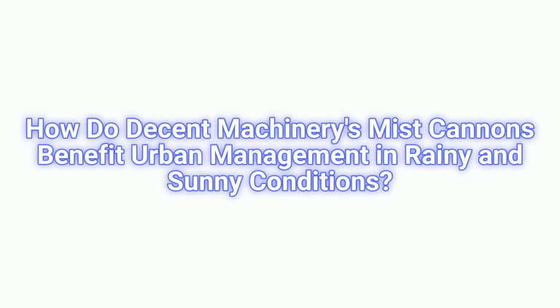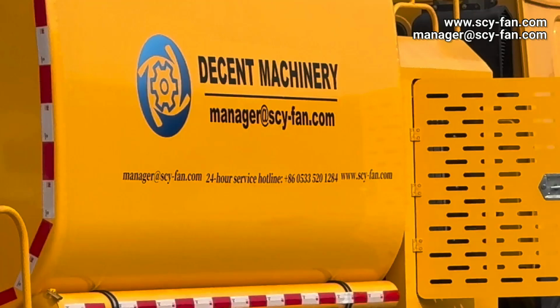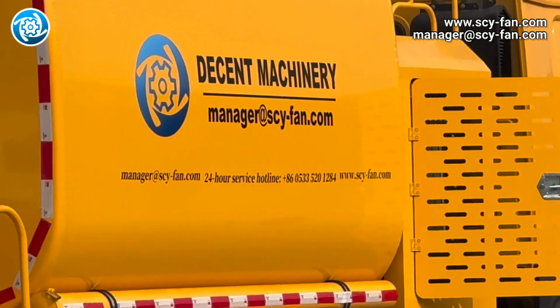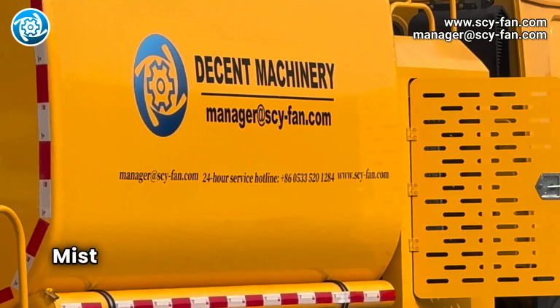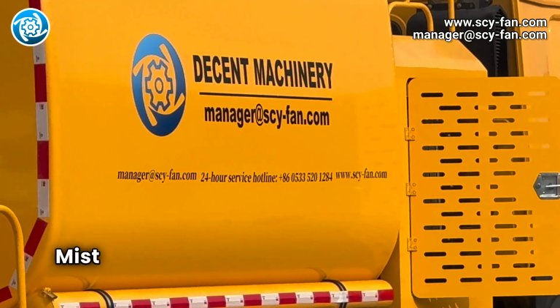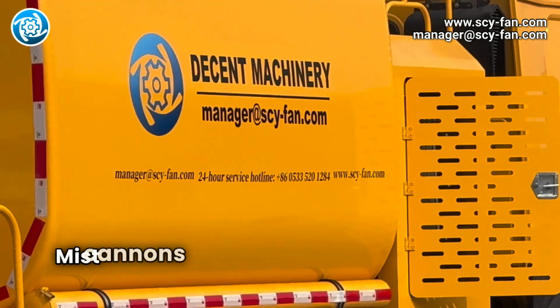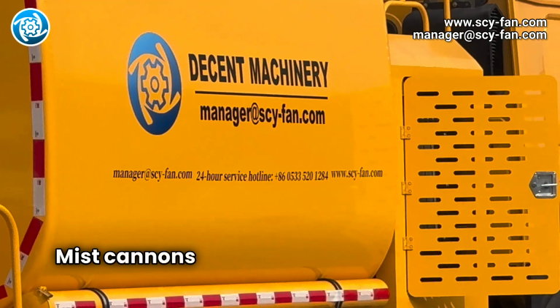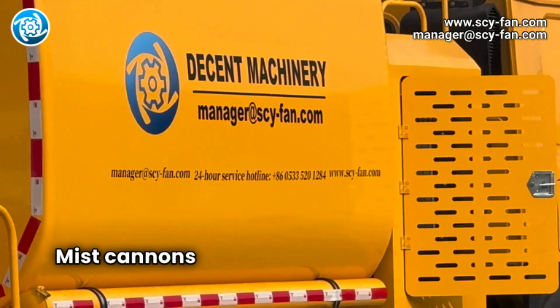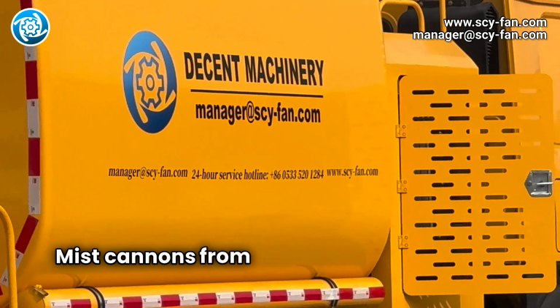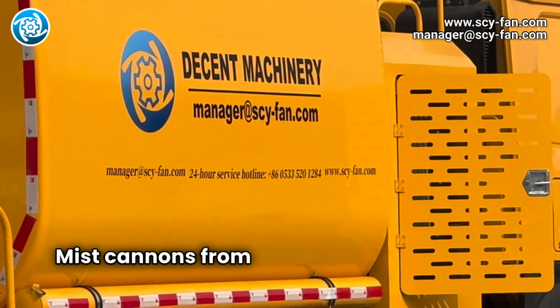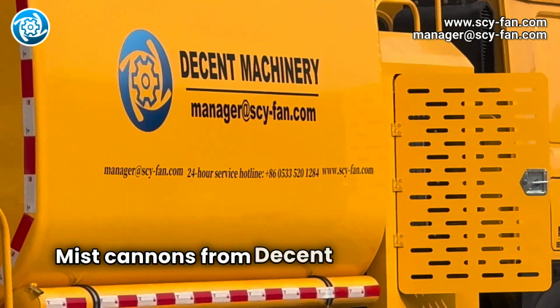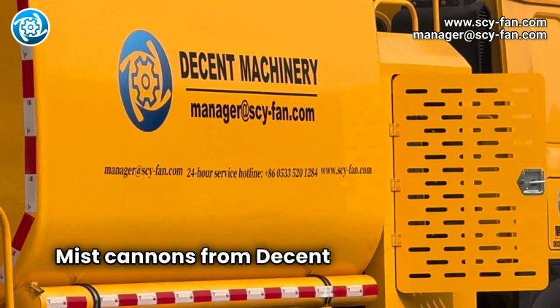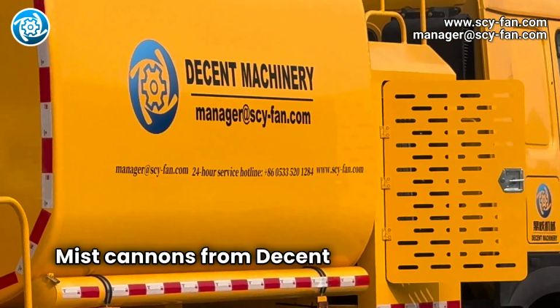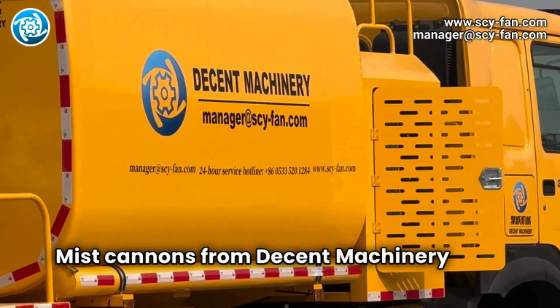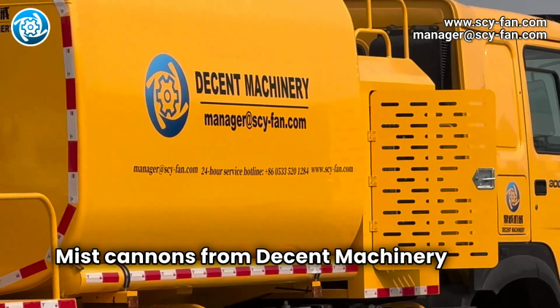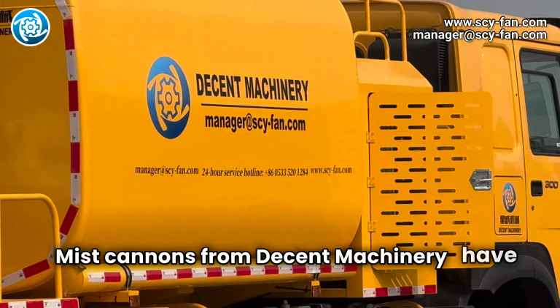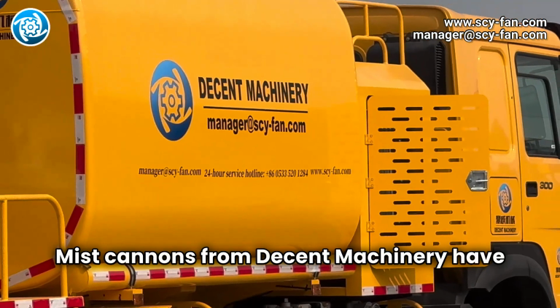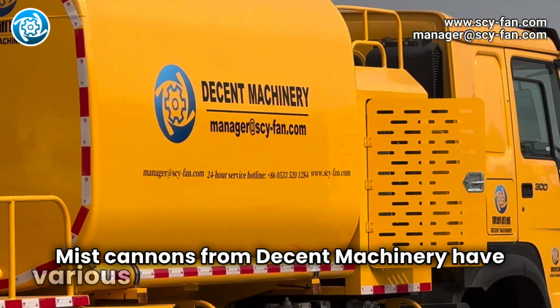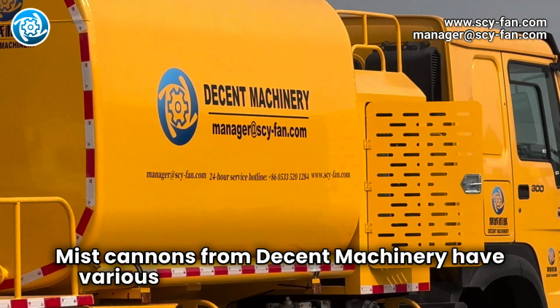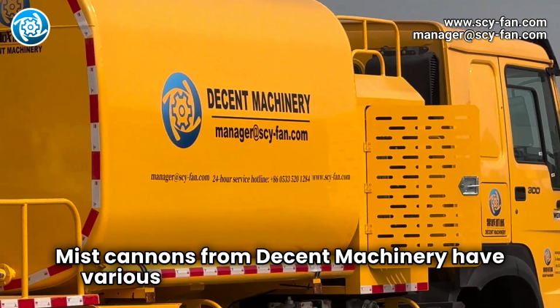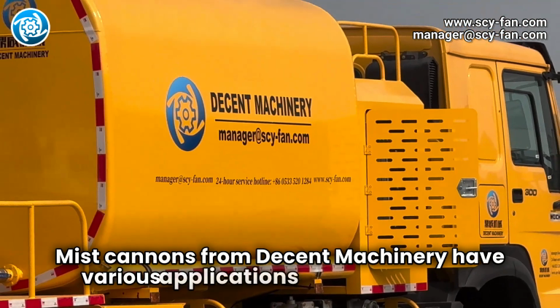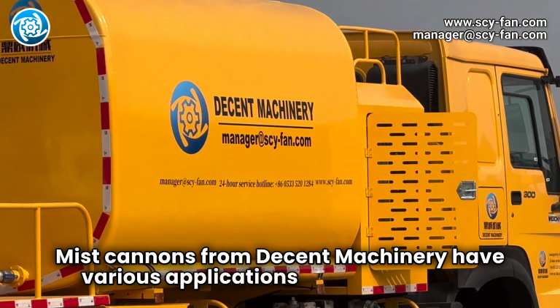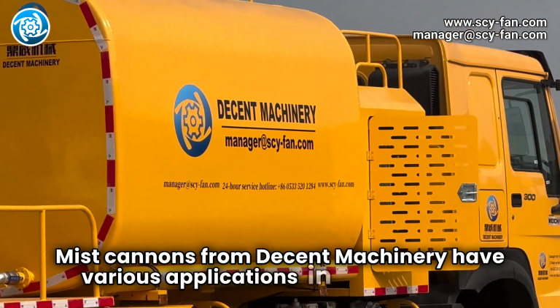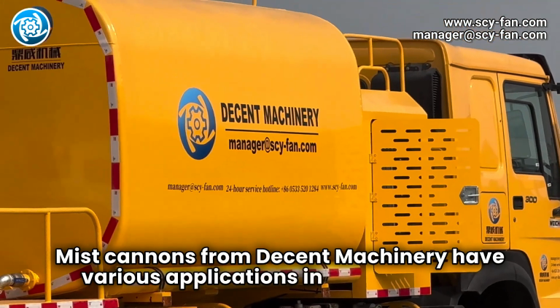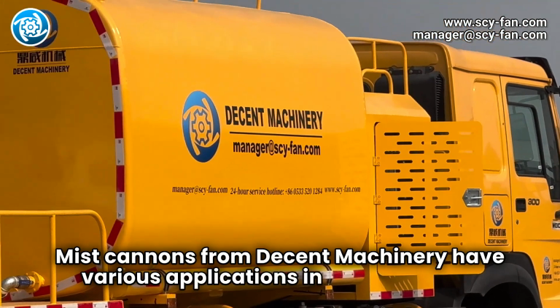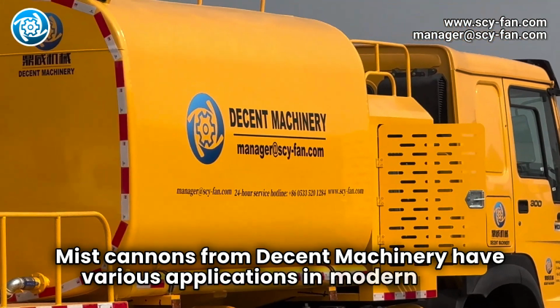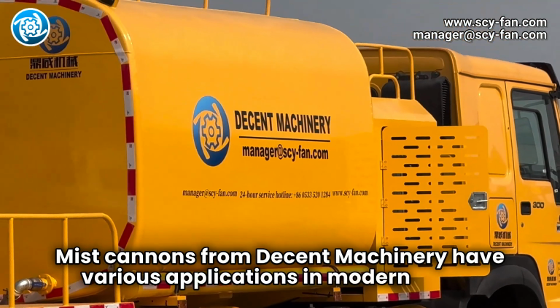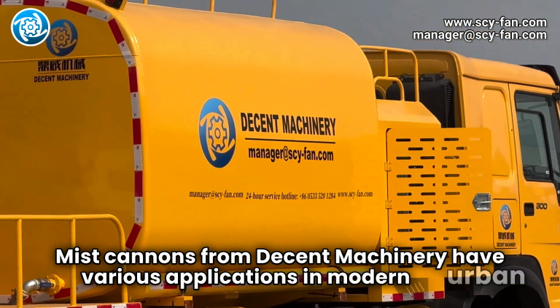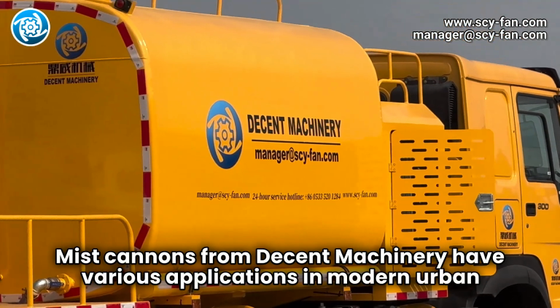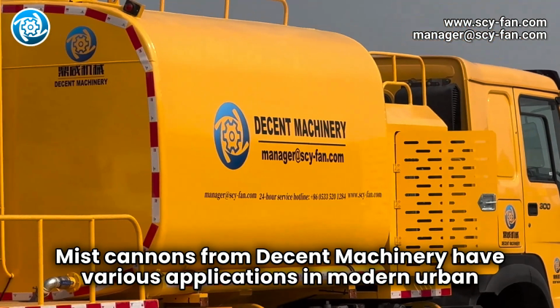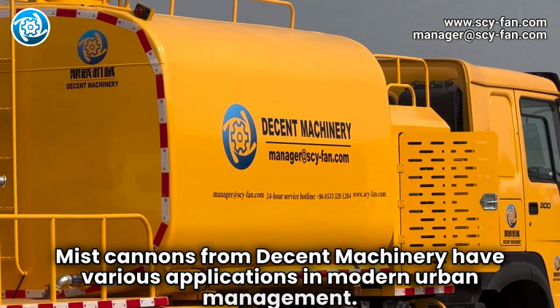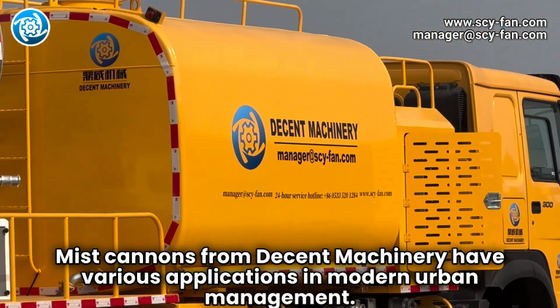Mist cannons from Decent Machinery have various applications in modern urban management.